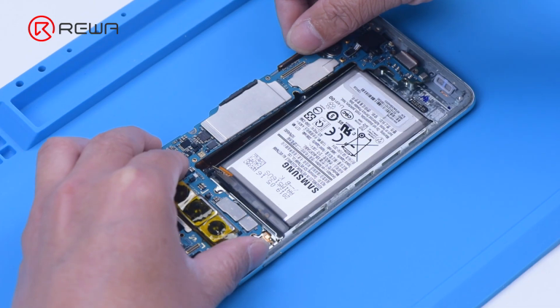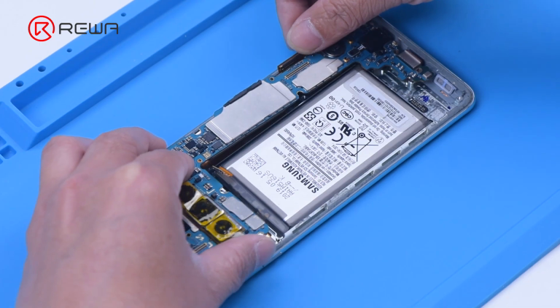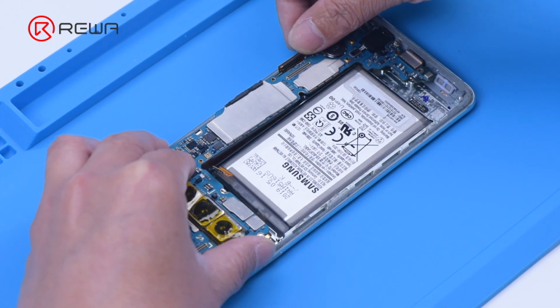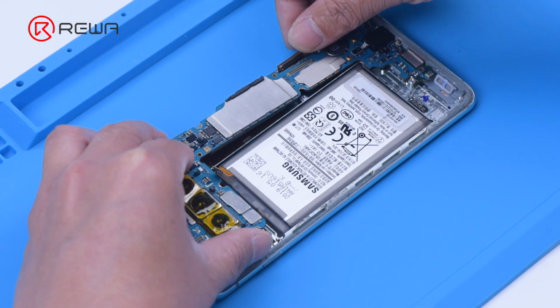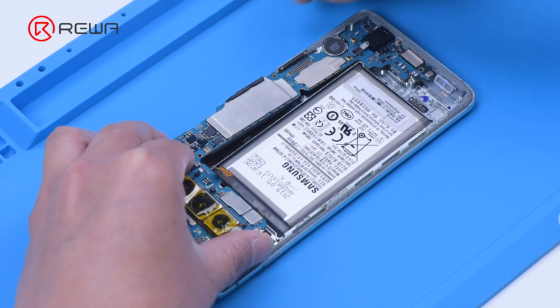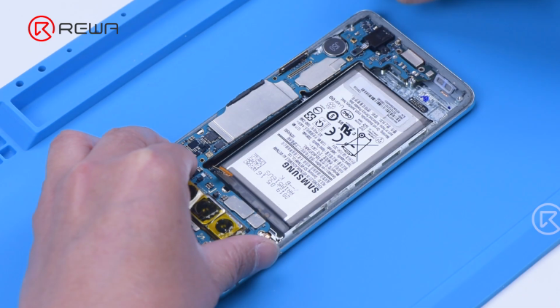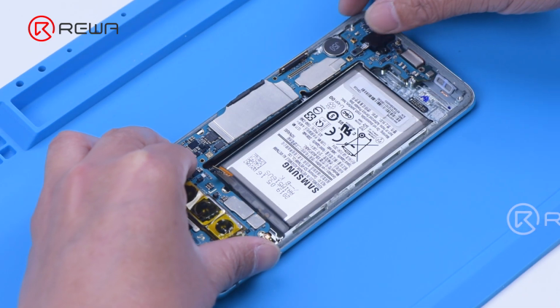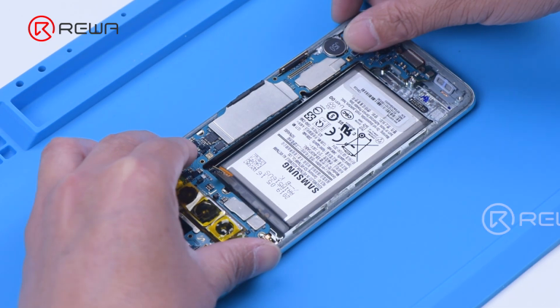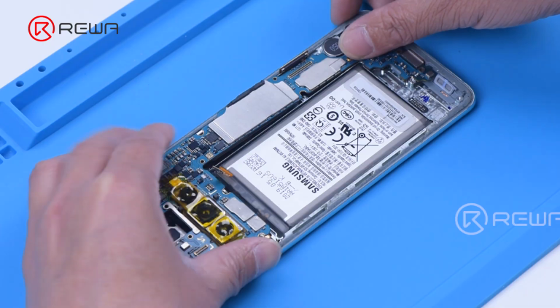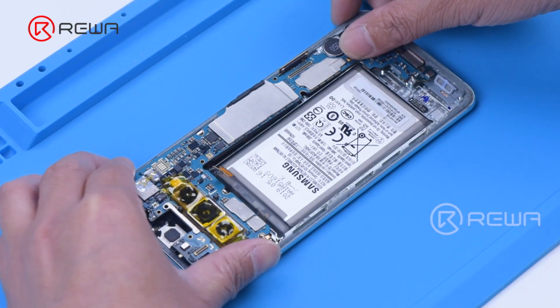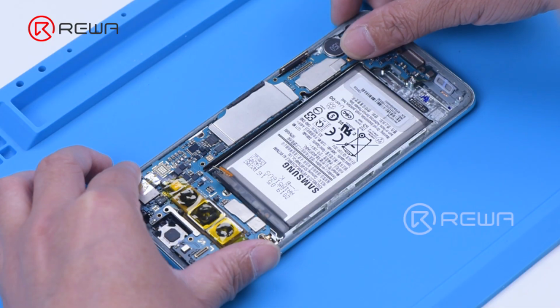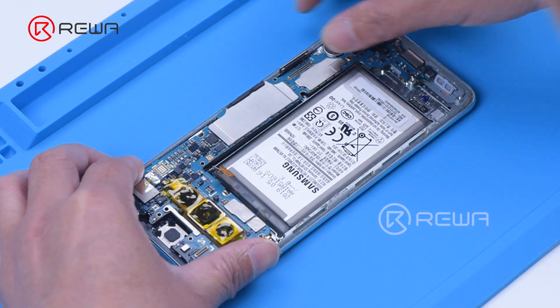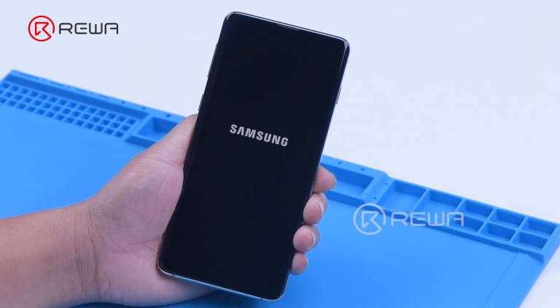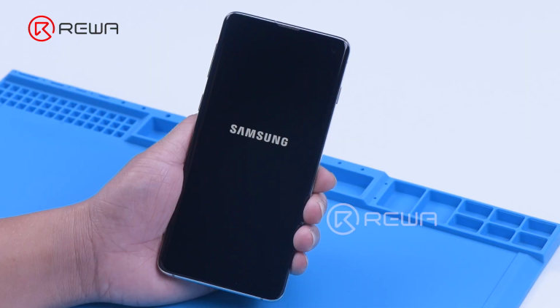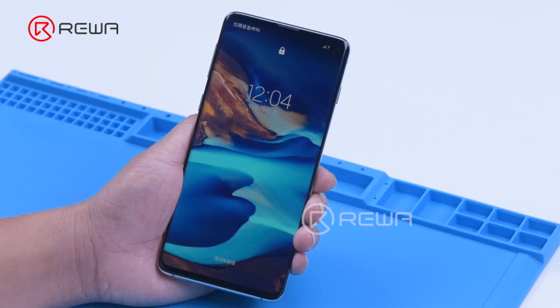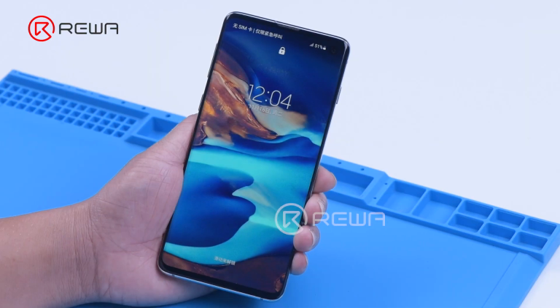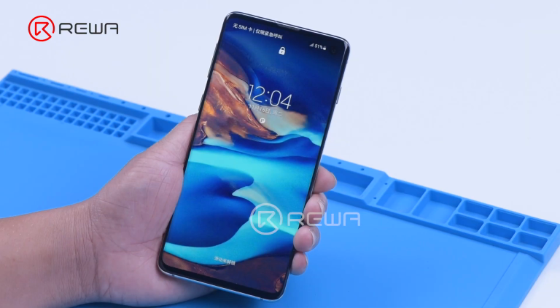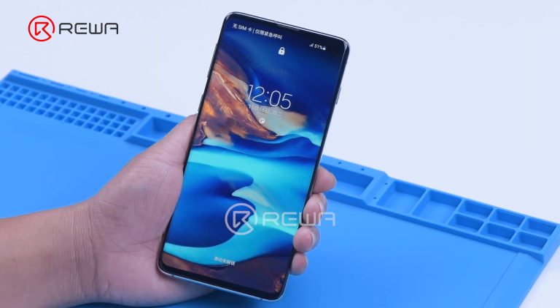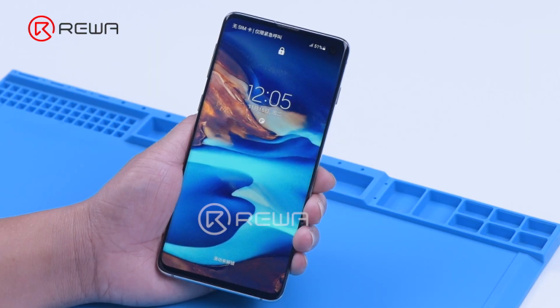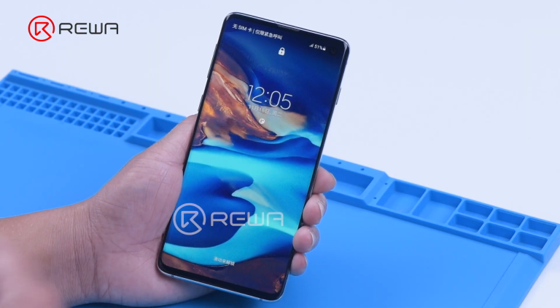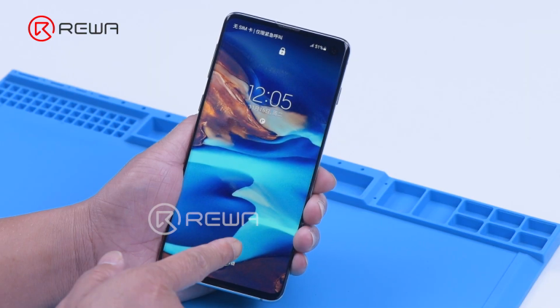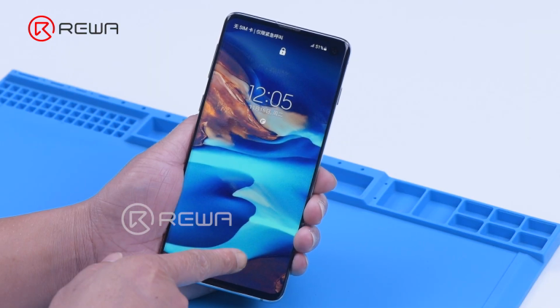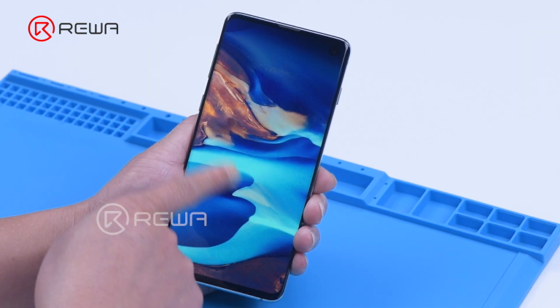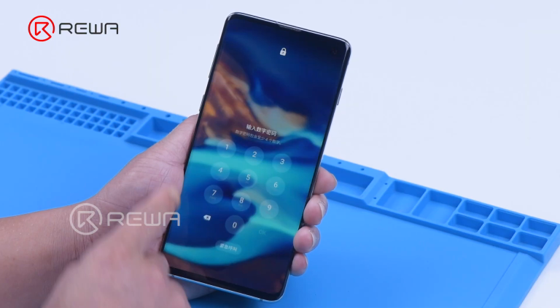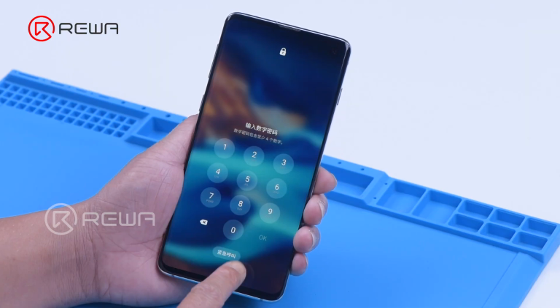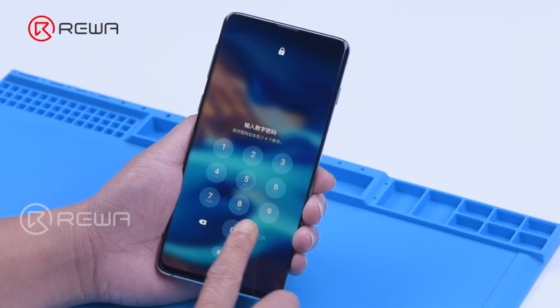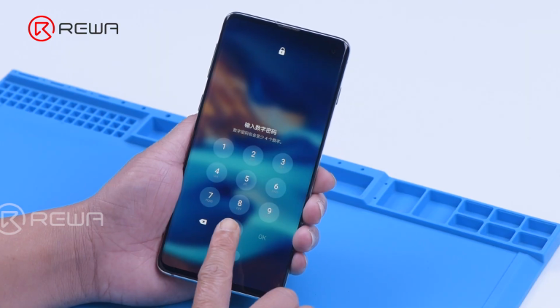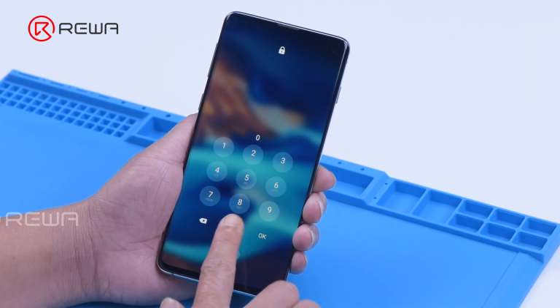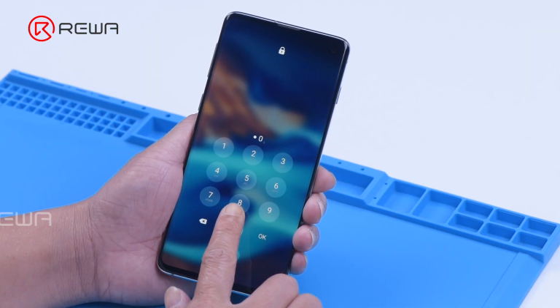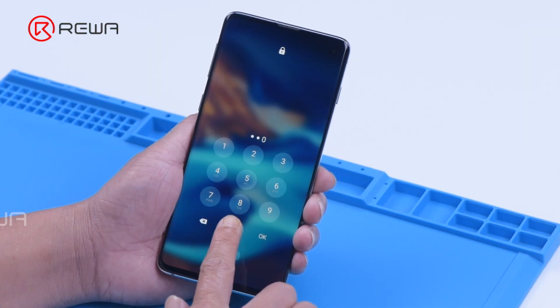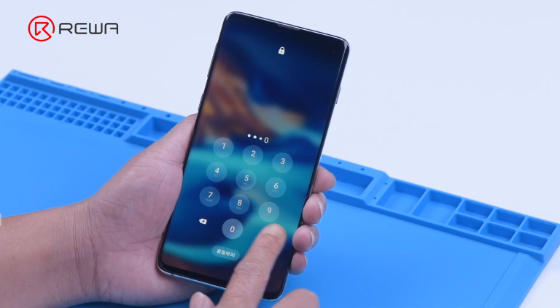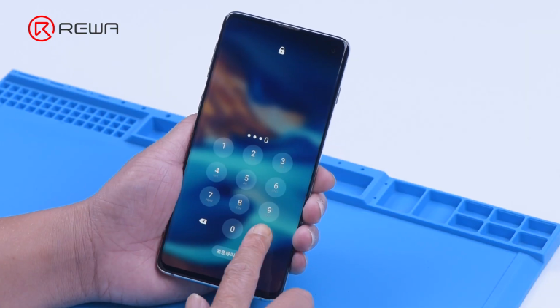Then we assemble the phone for testing. The touch function returns to normal.